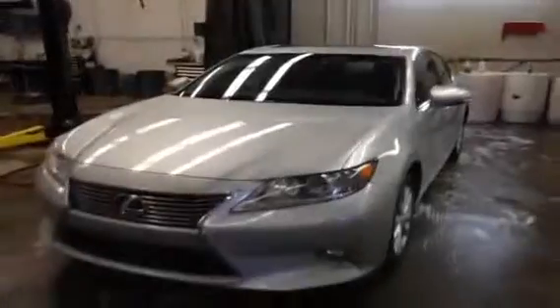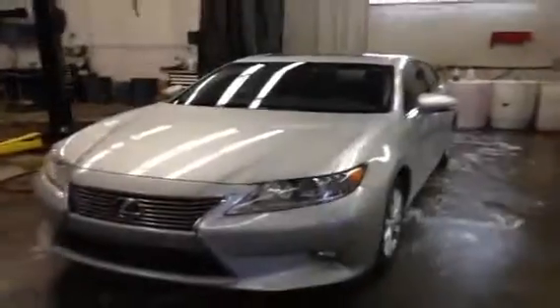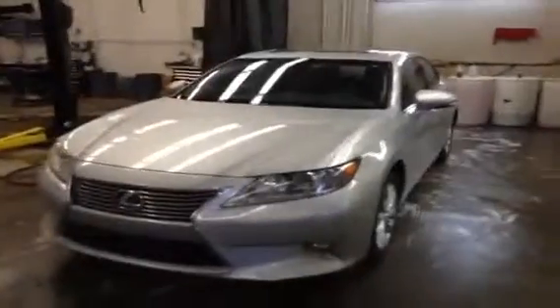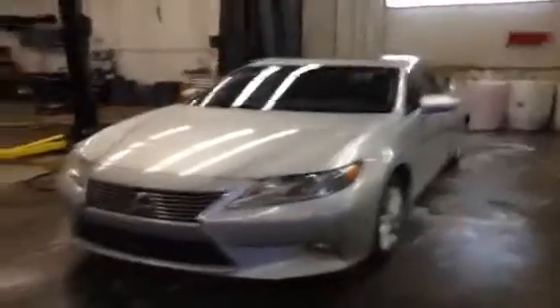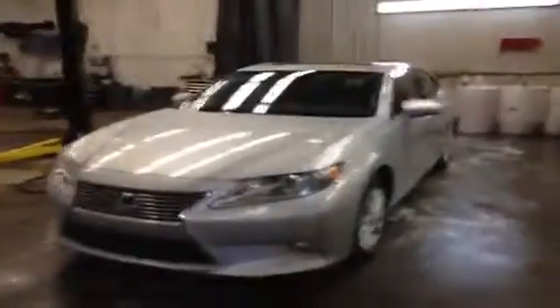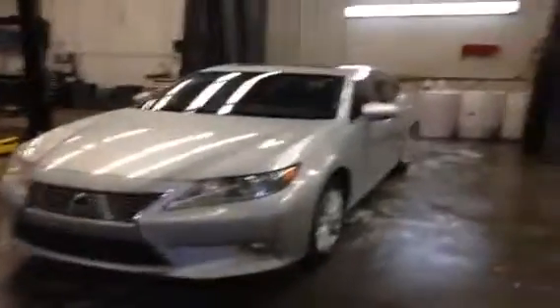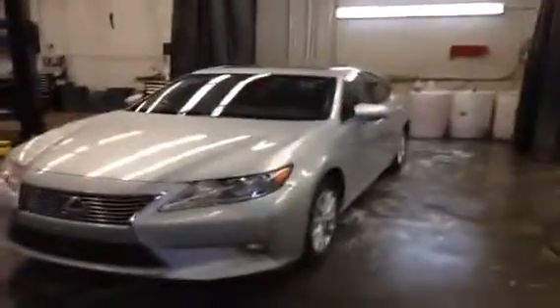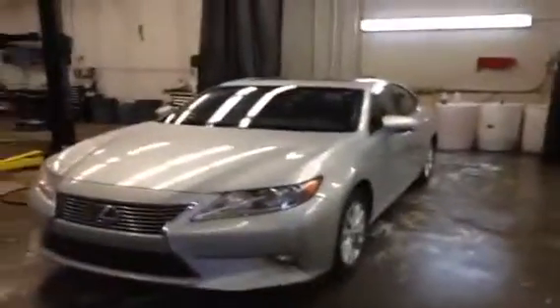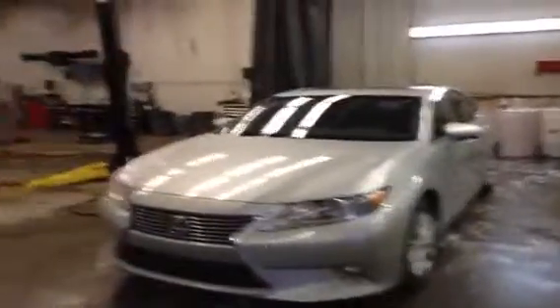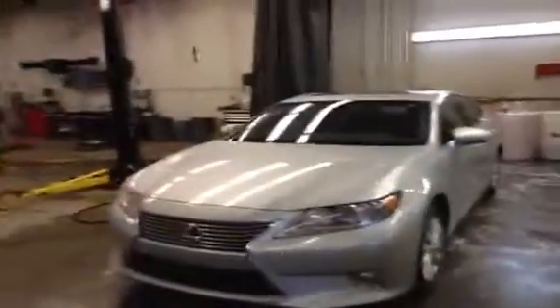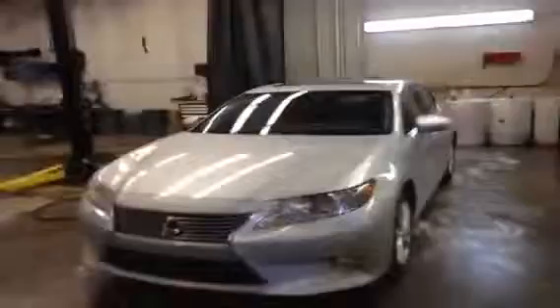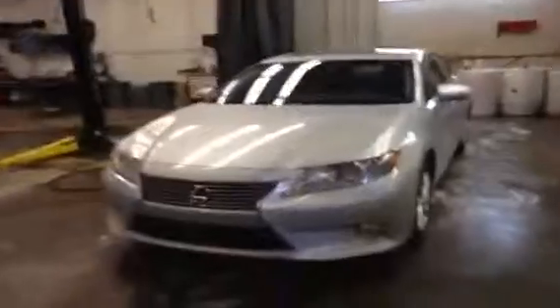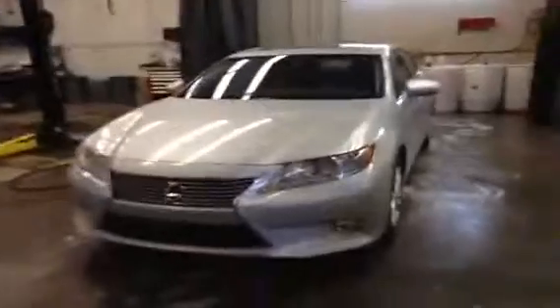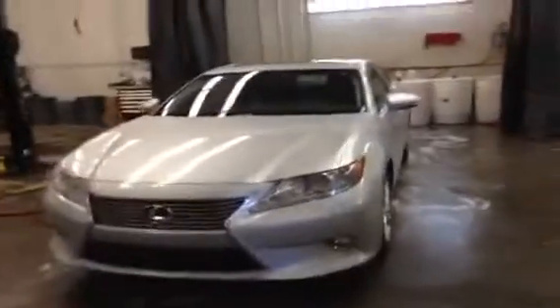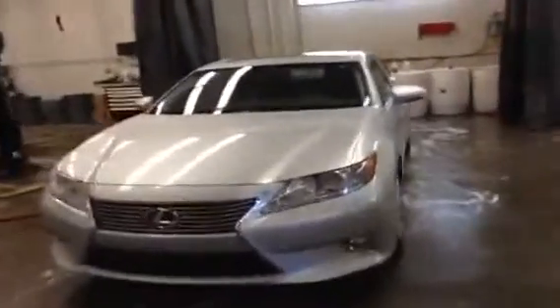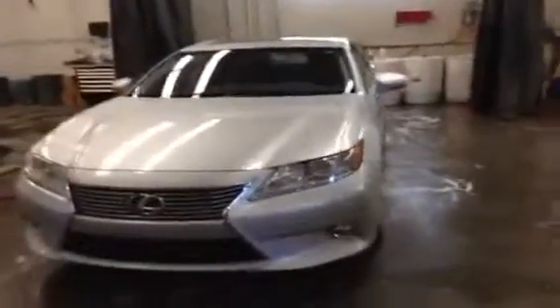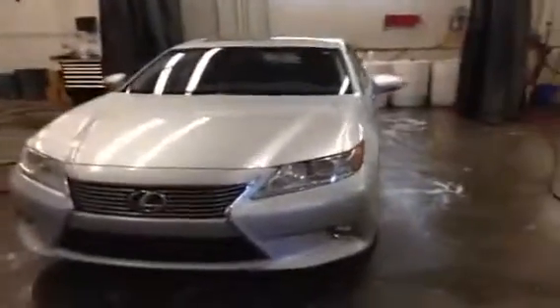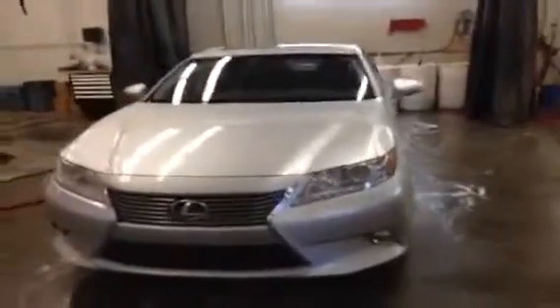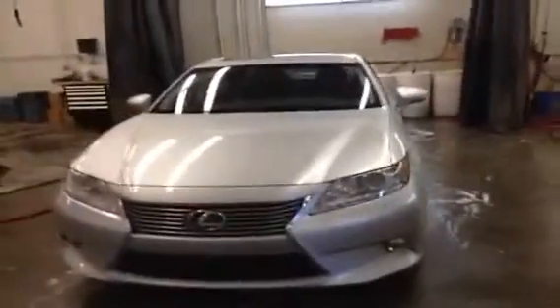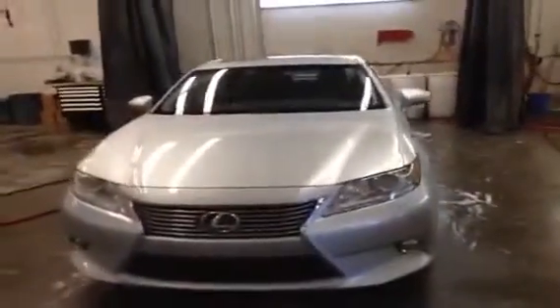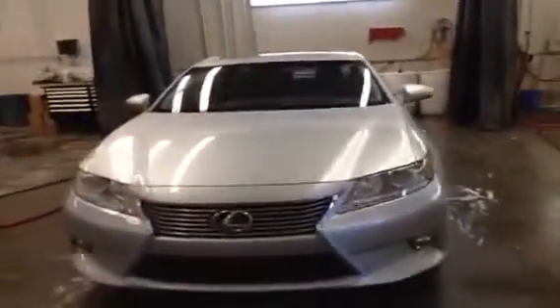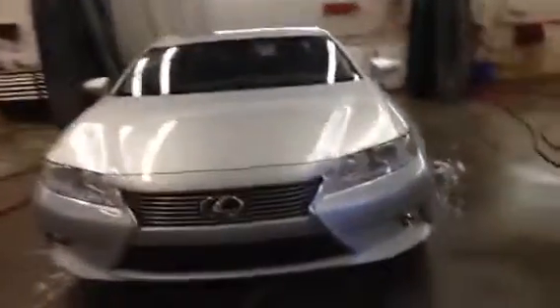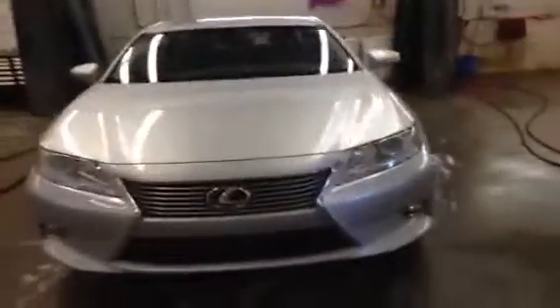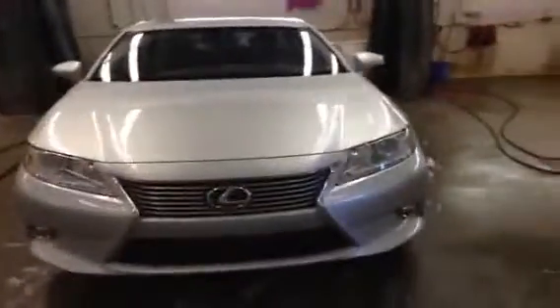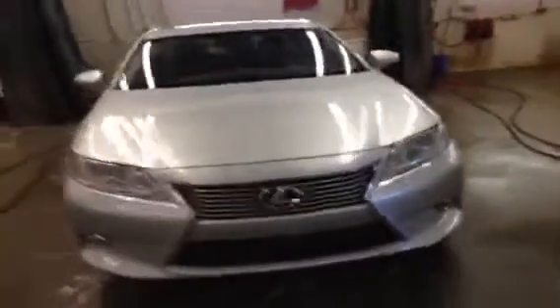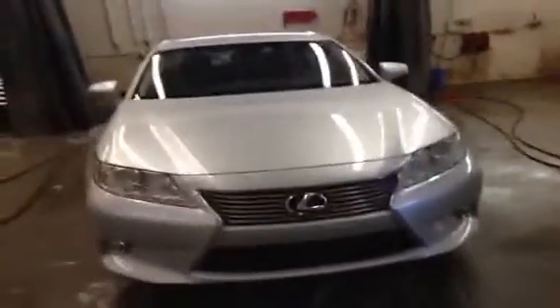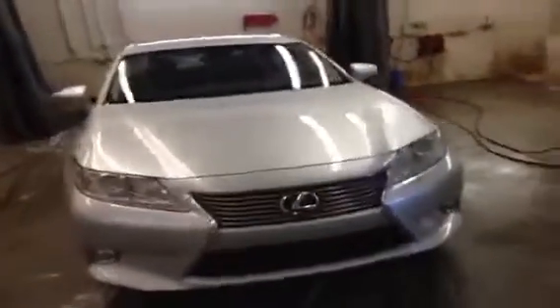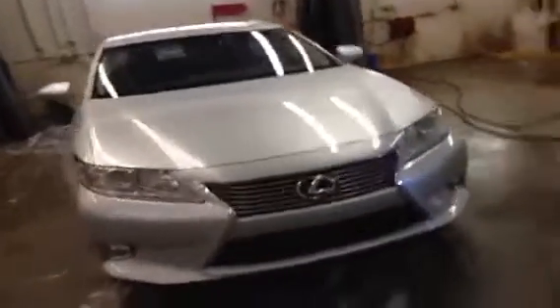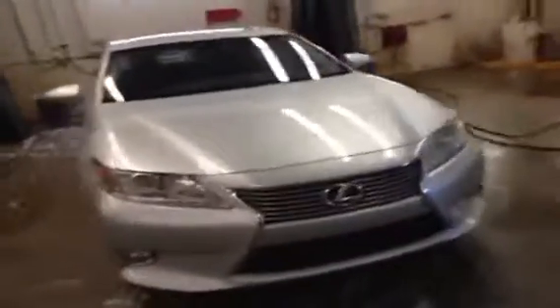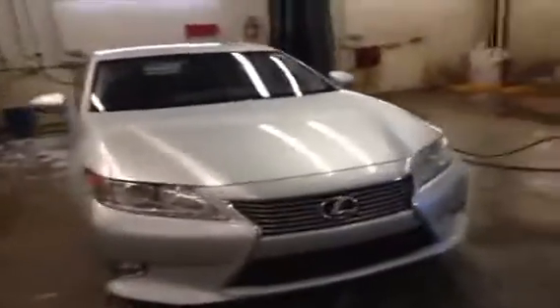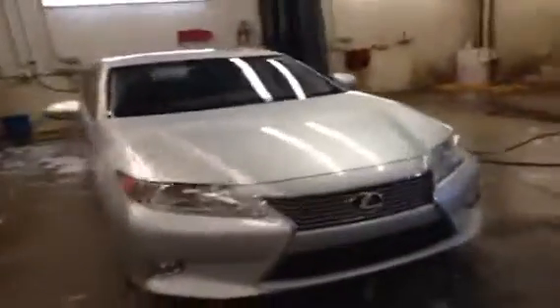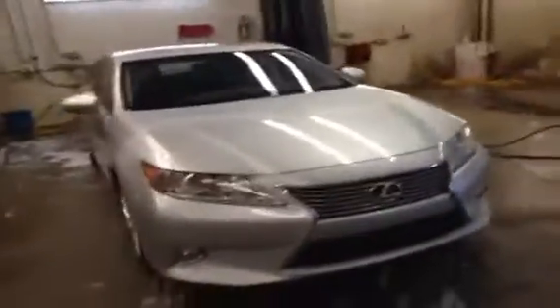Hey everyone, it's Ryan Quick here from Lexus of Edmonton, and we're going to do a video walk around of this brand new 2013 Lexus ES Hybrid.